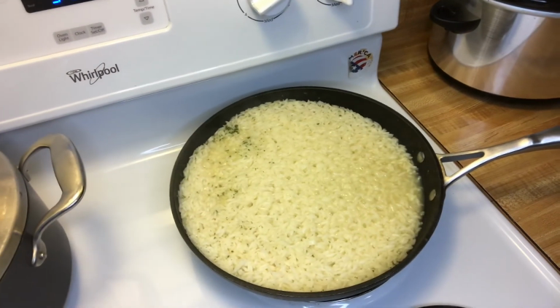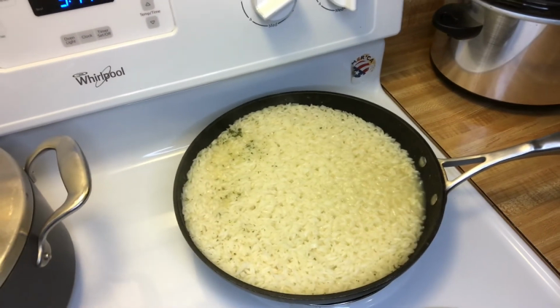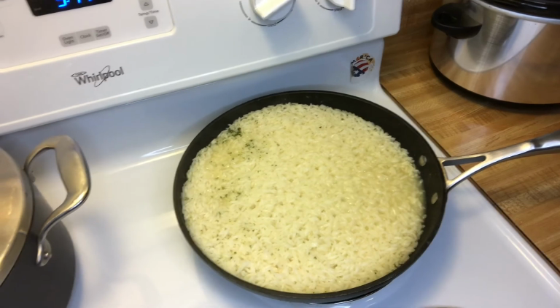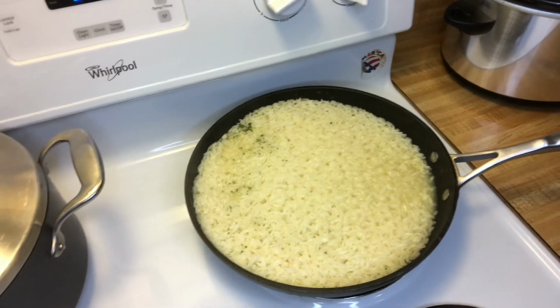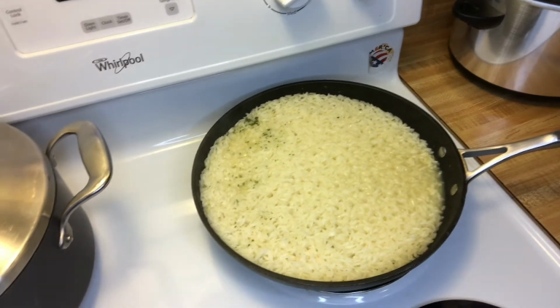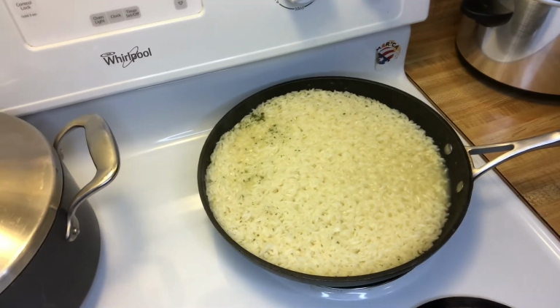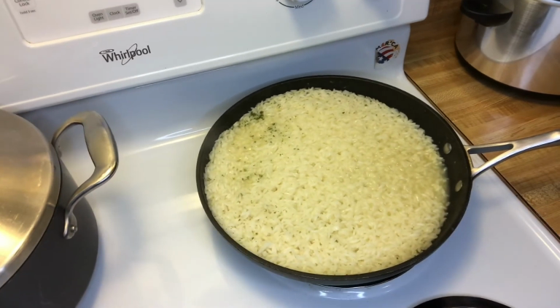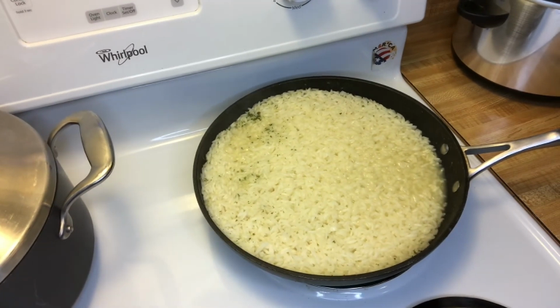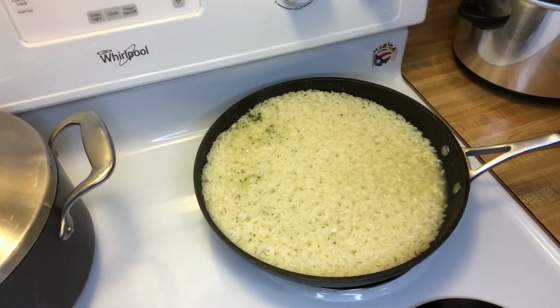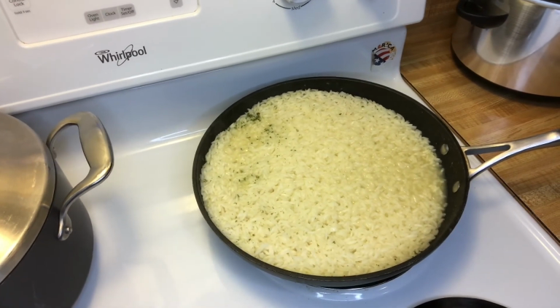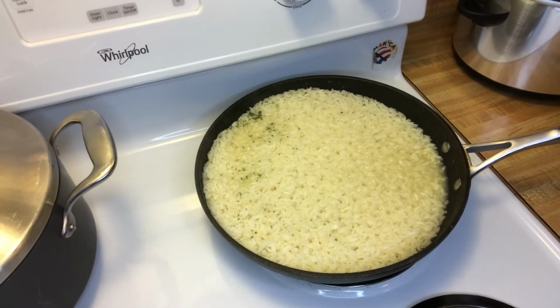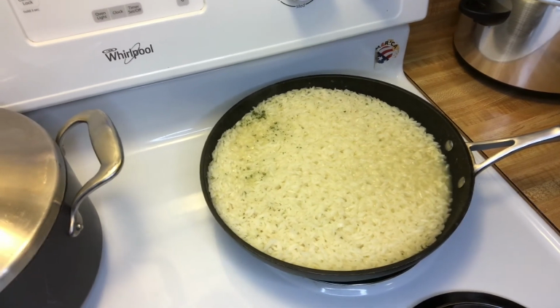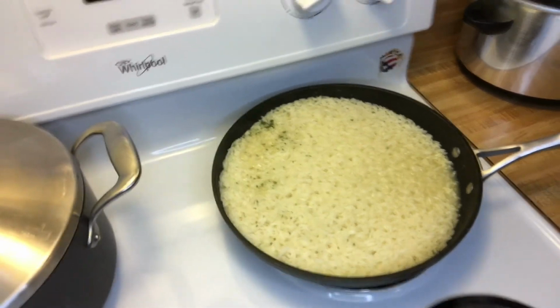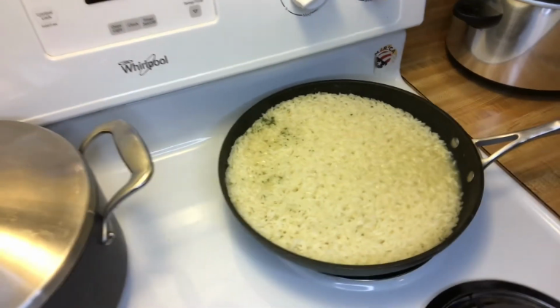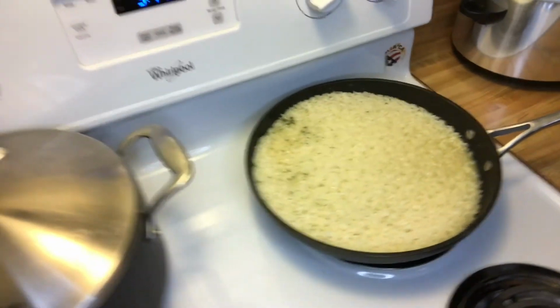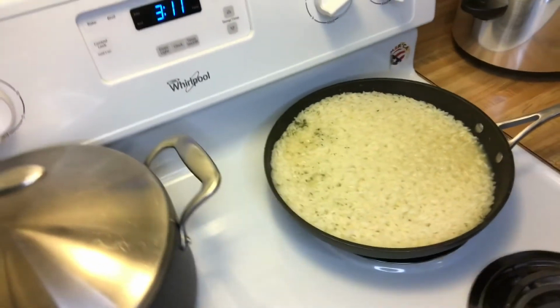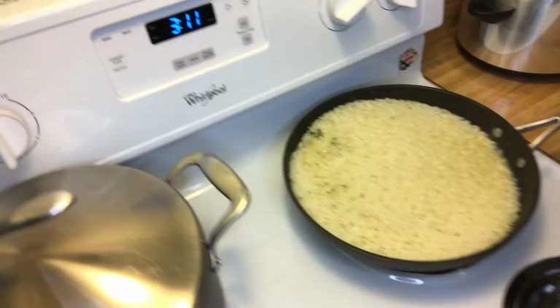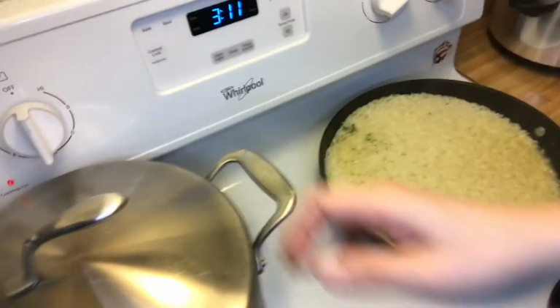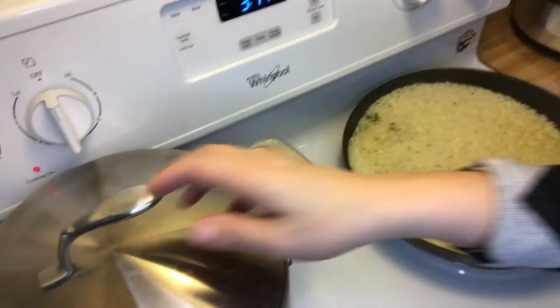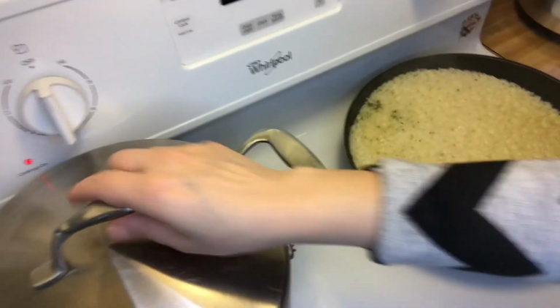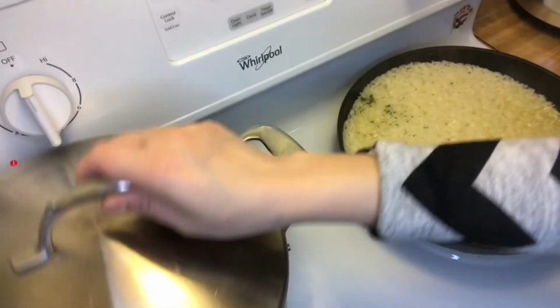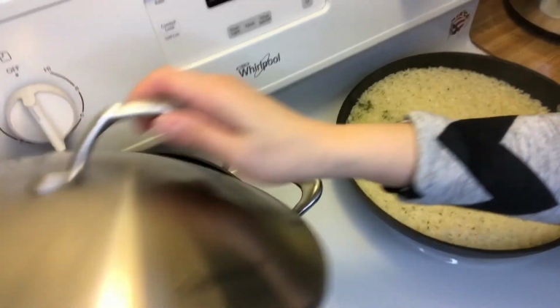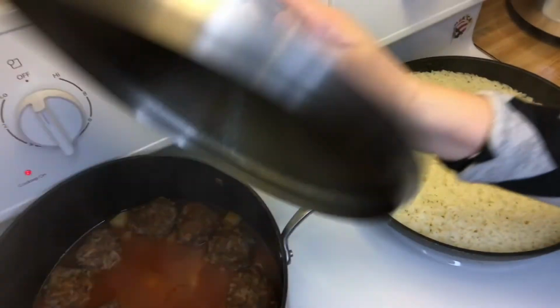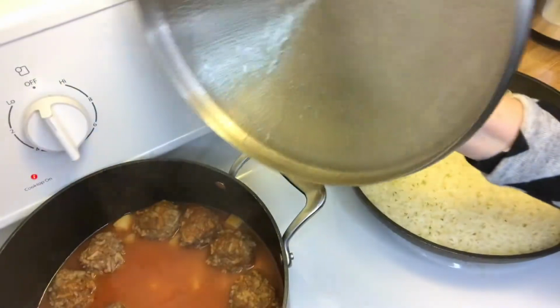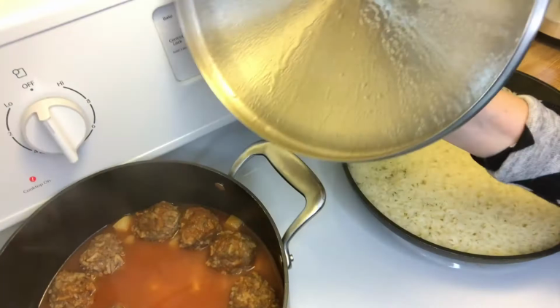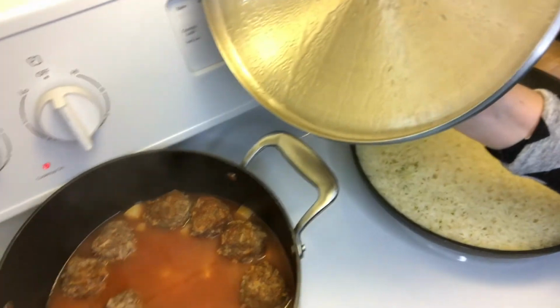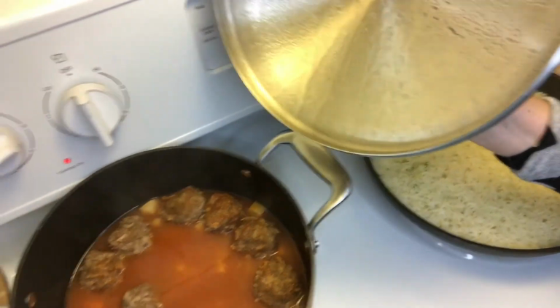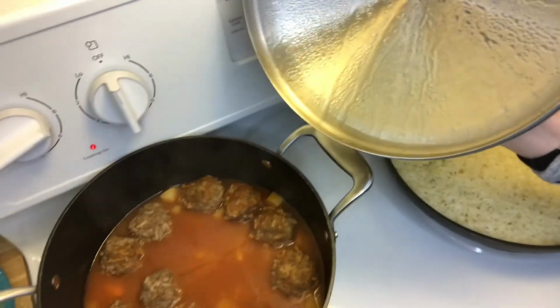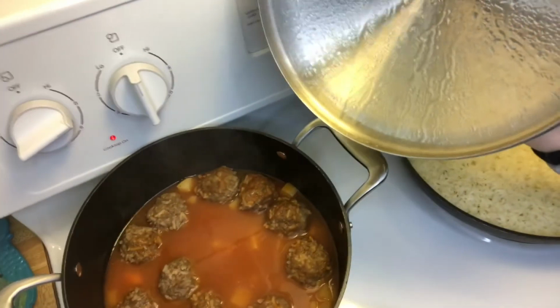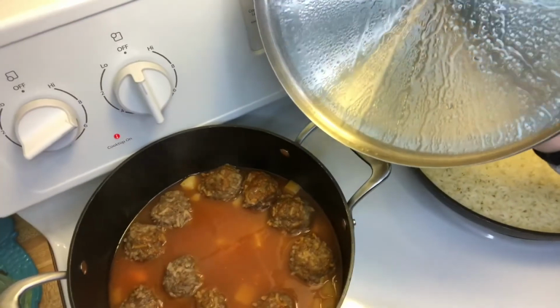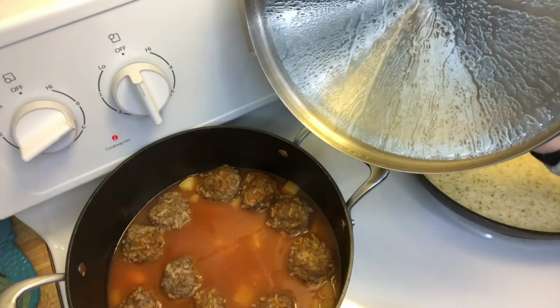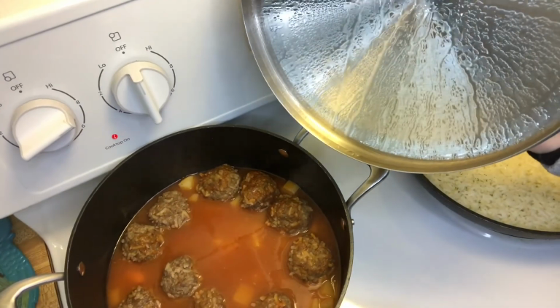Our rice is done and our meatballs are done.